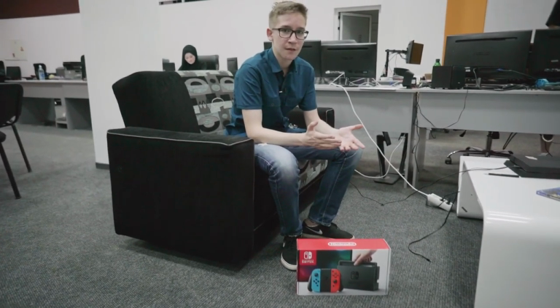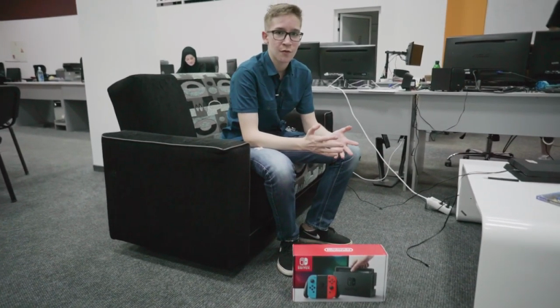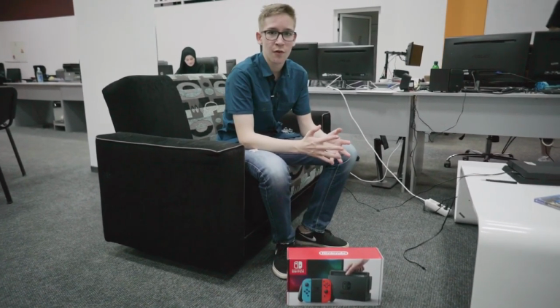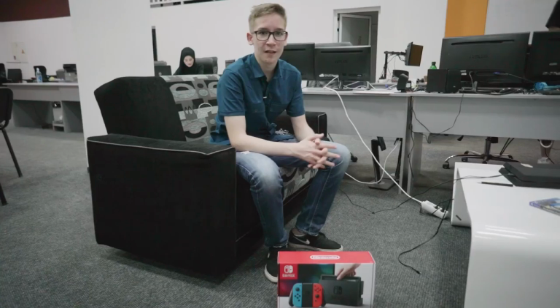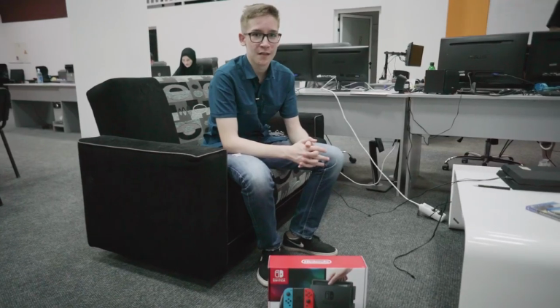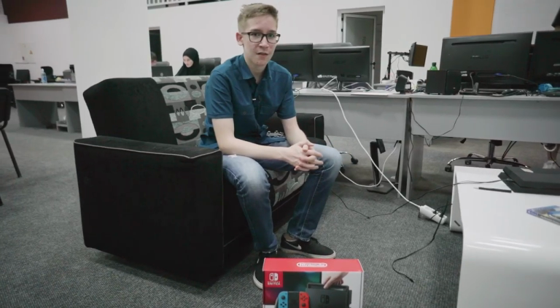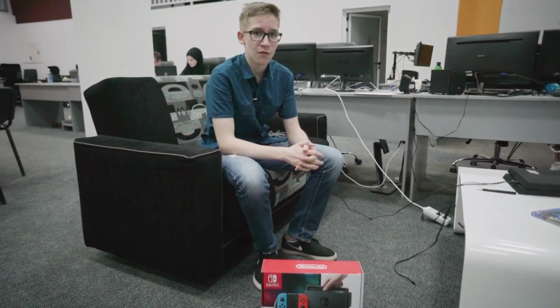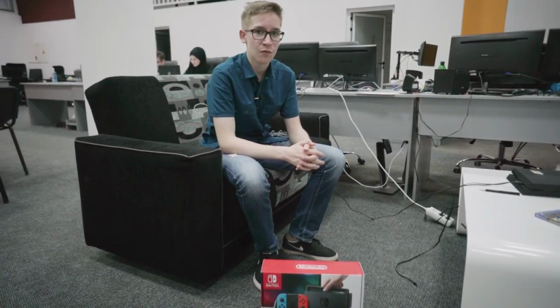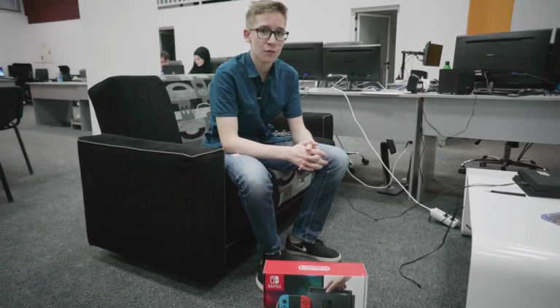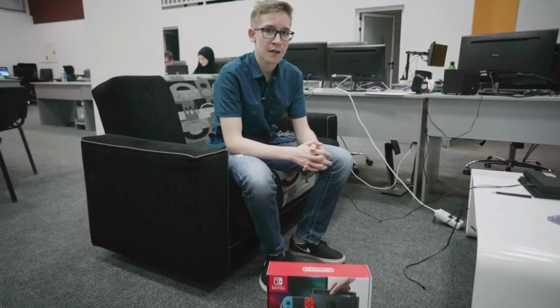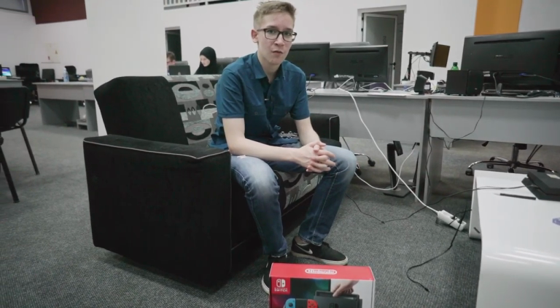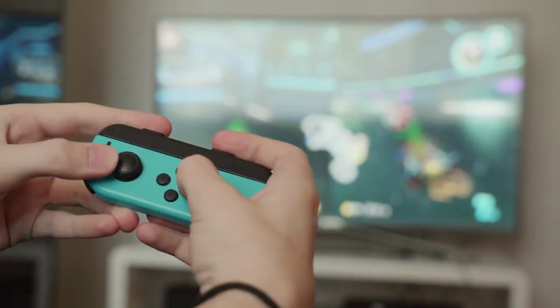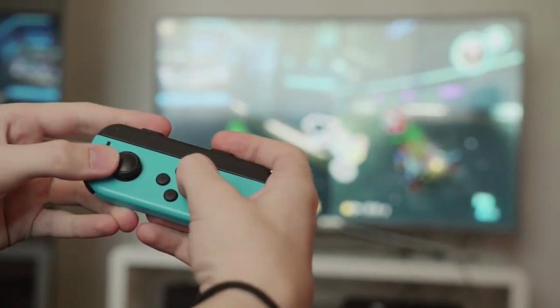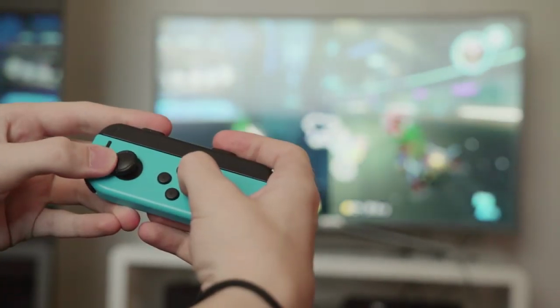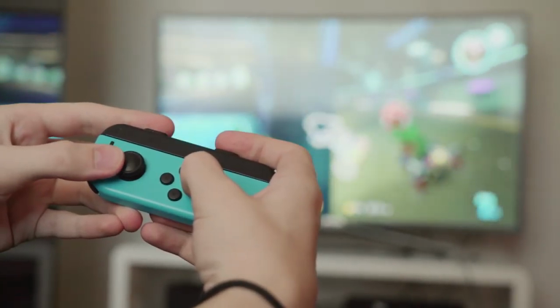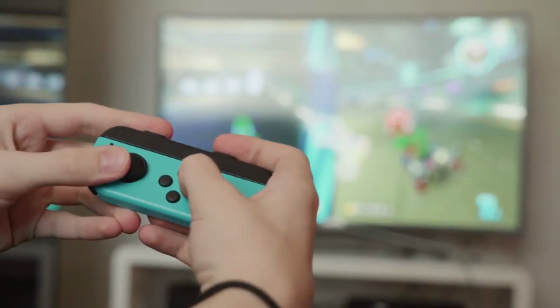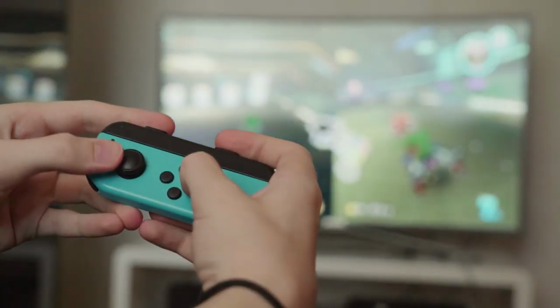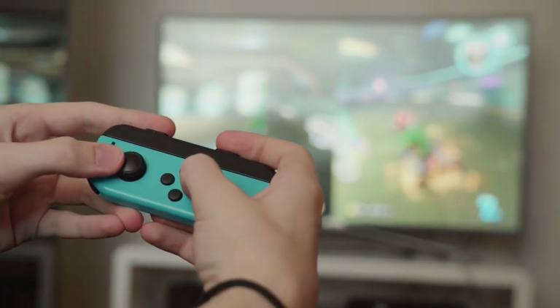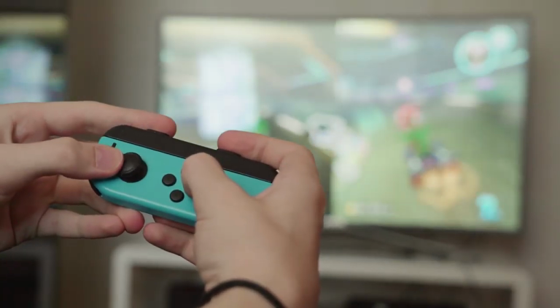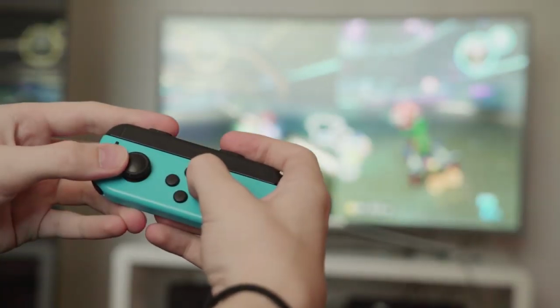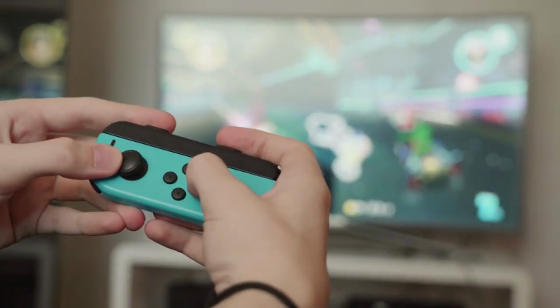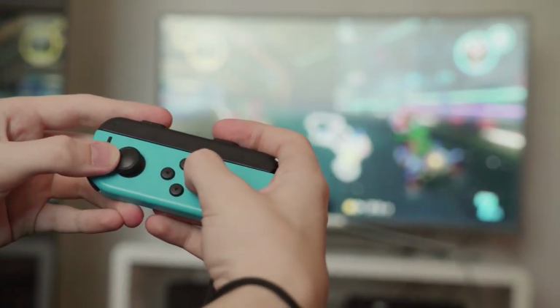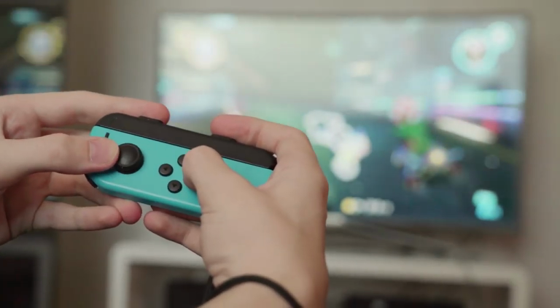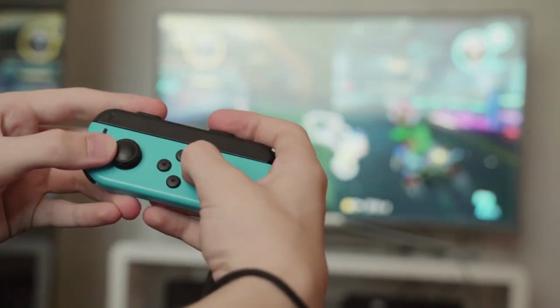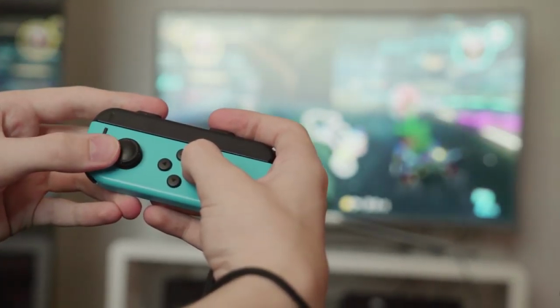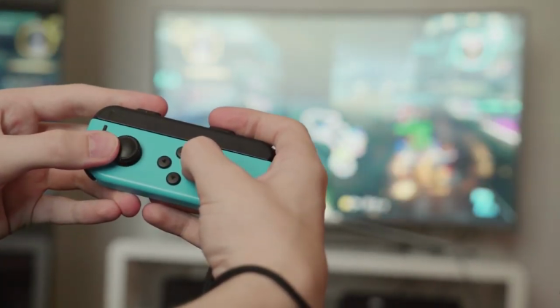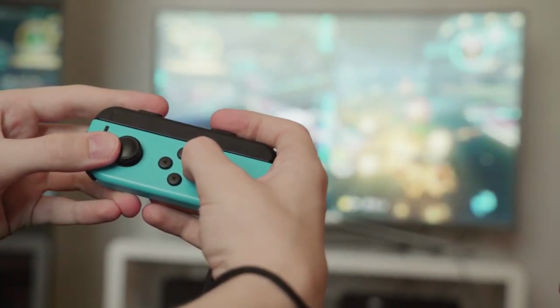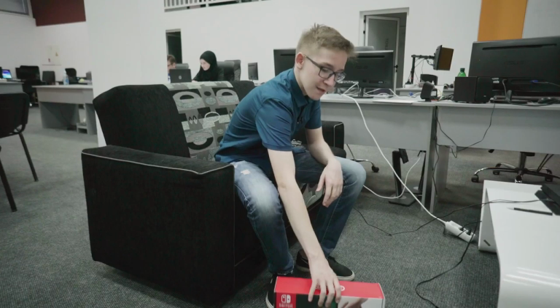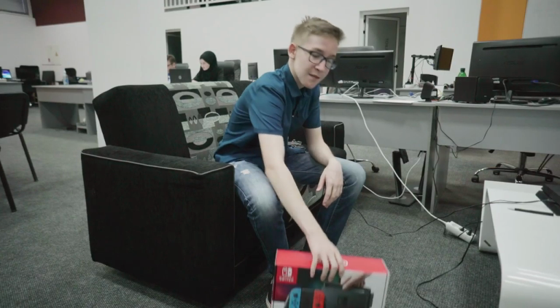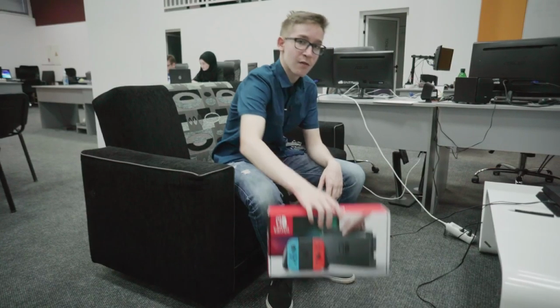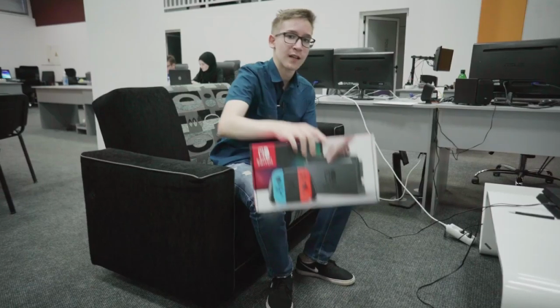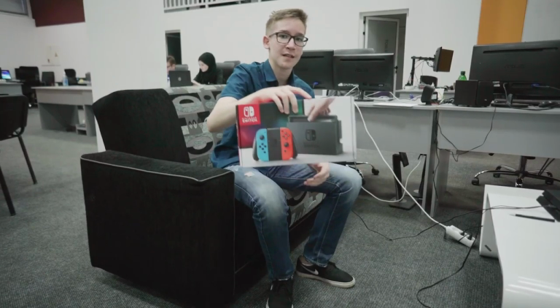One of the gadgets that you can see is the Mavic Air. Another thing is the gadgets that you can see in Mario Kart on the Nintendo Switch, which is the same thing for this gadget.